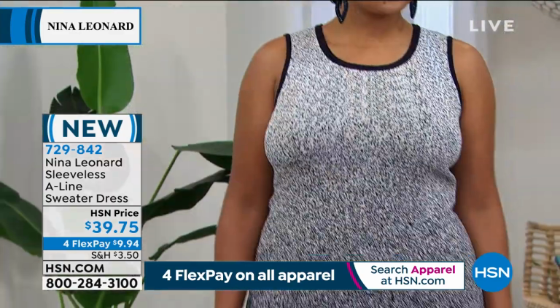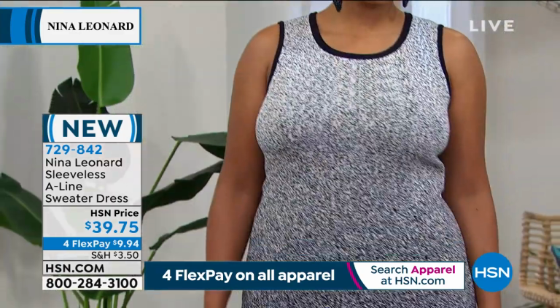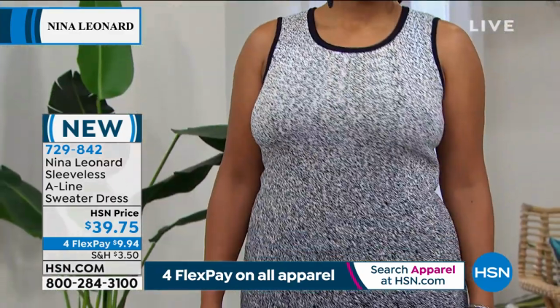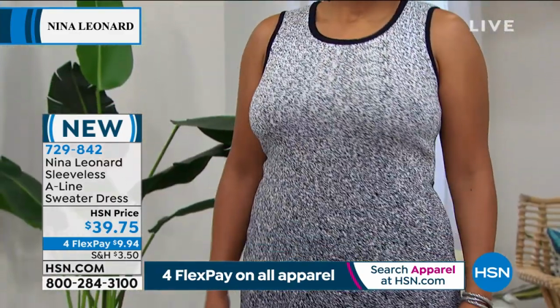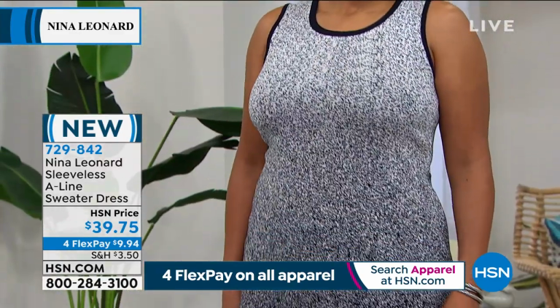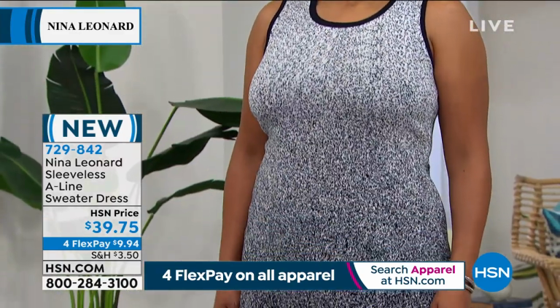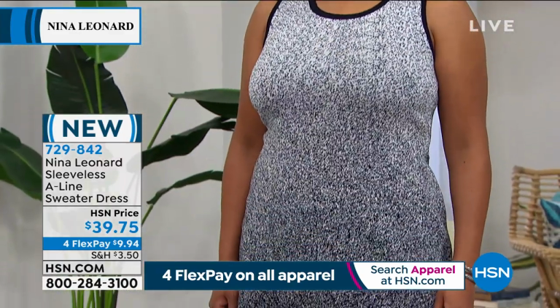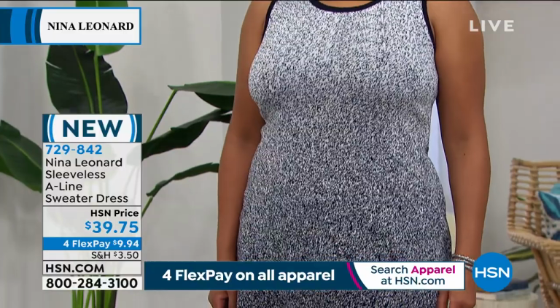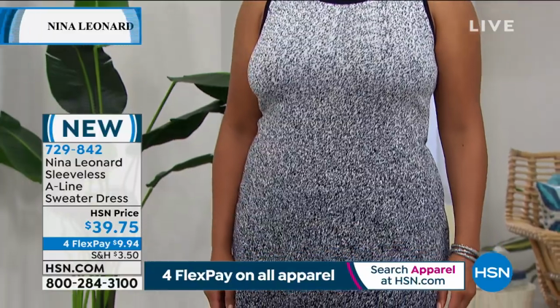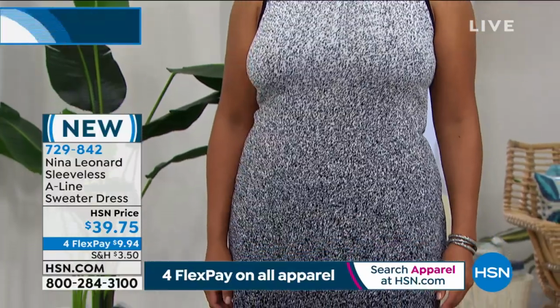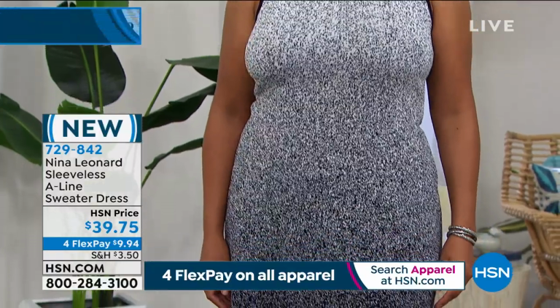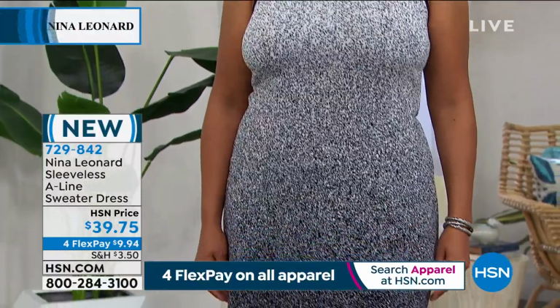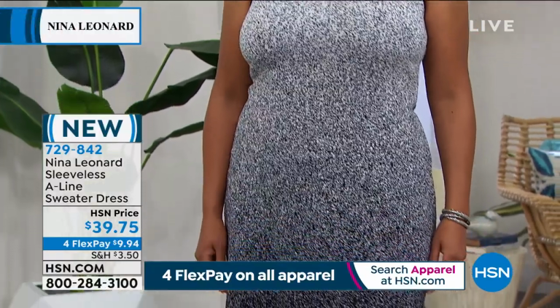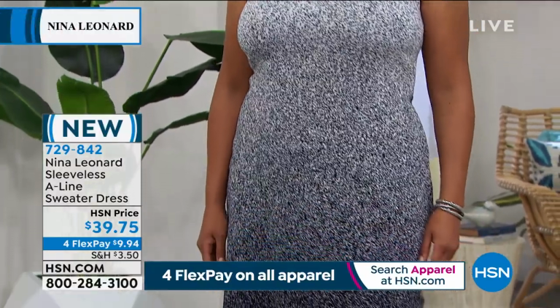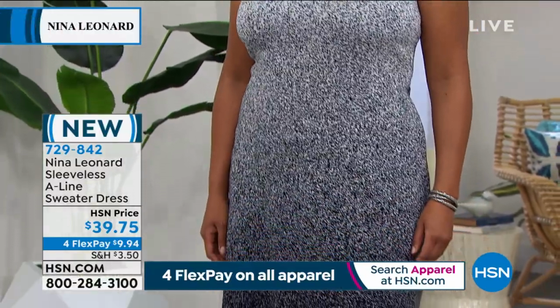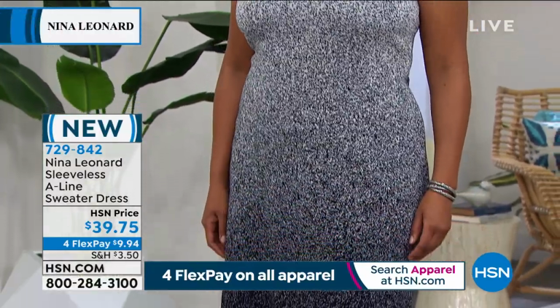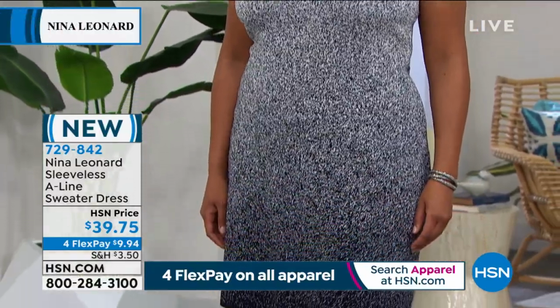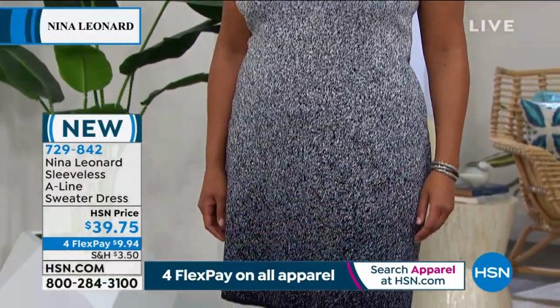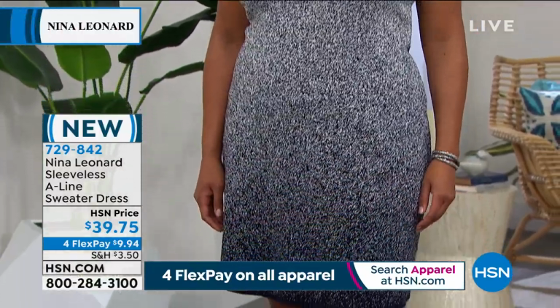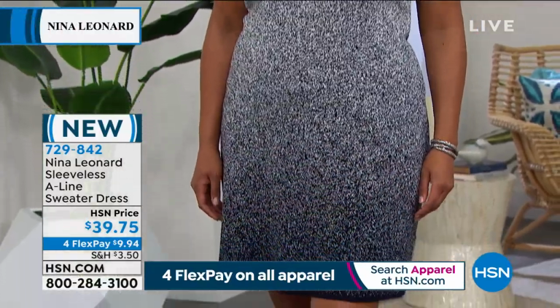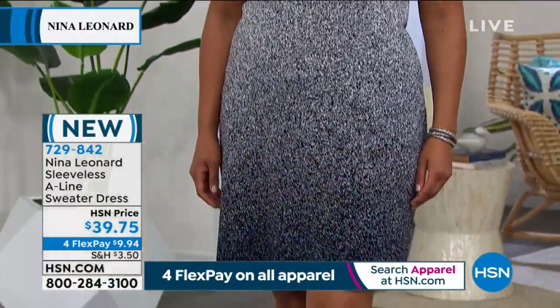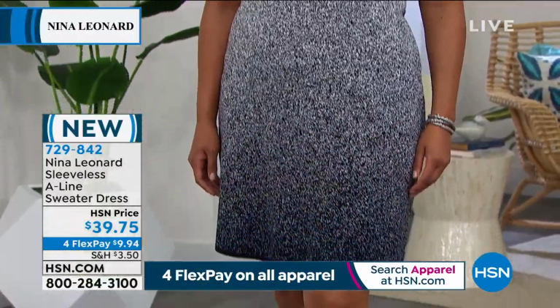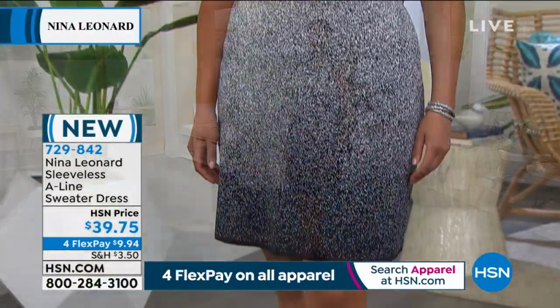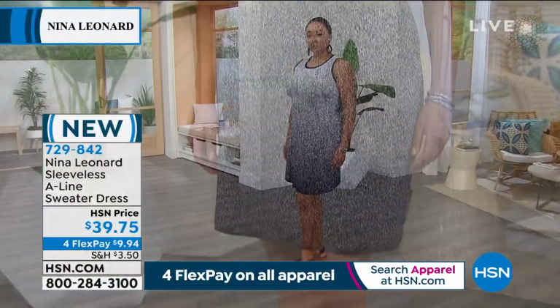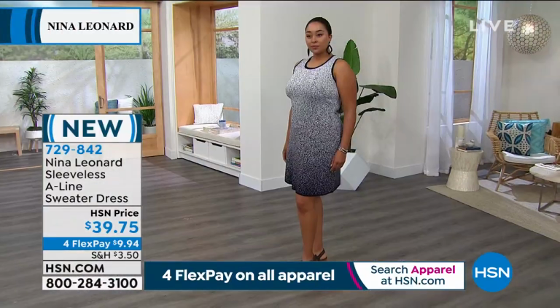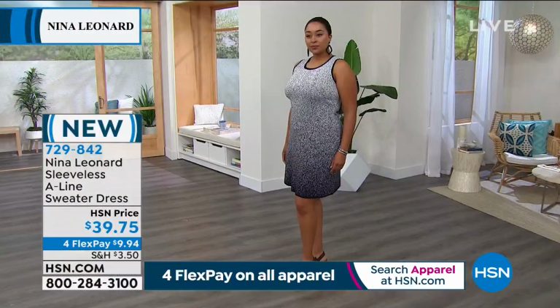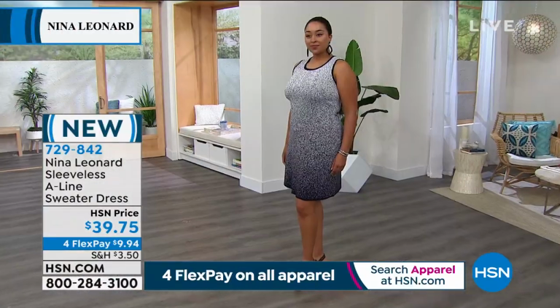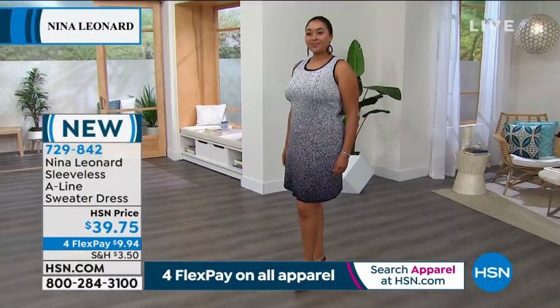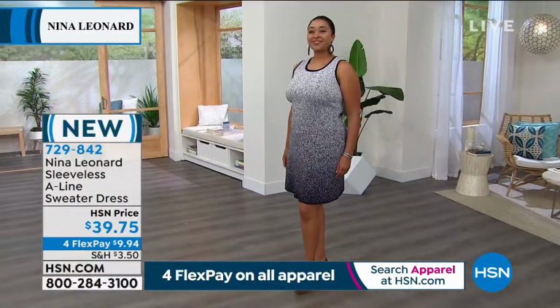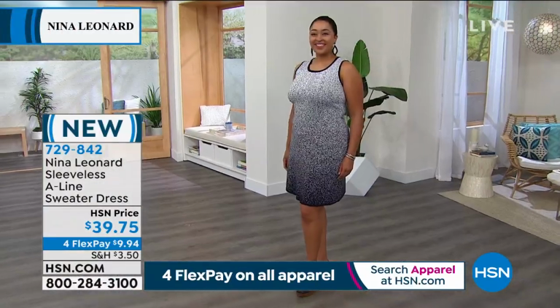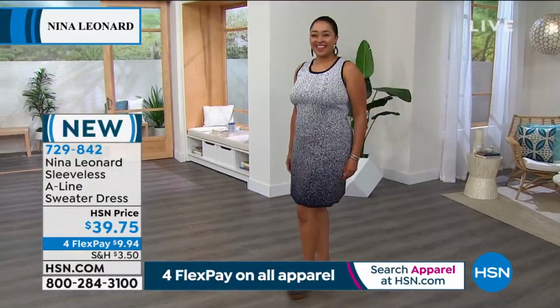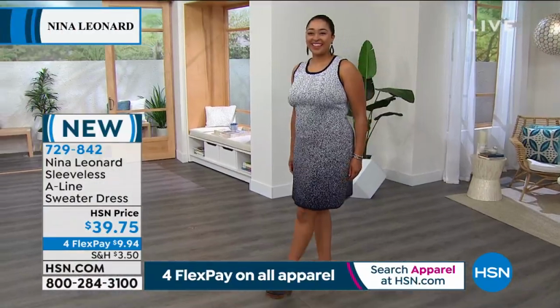Oh, absolutely. And Kenya, by the way, is 5'10" and she's in the large. This looks gorgeous on you, Kenya.